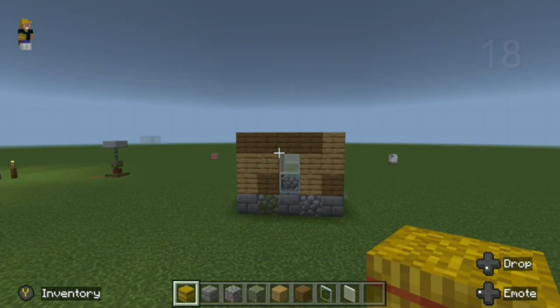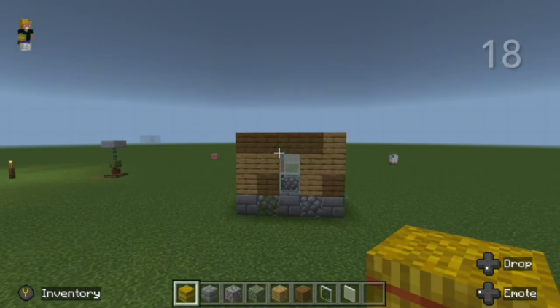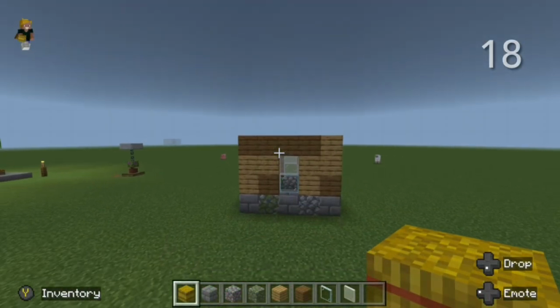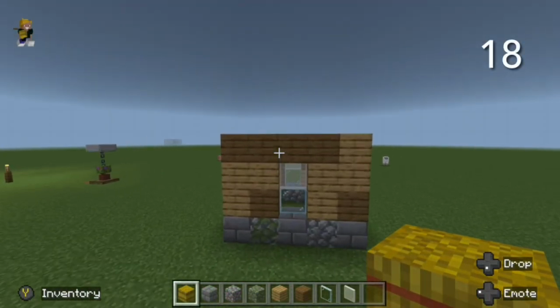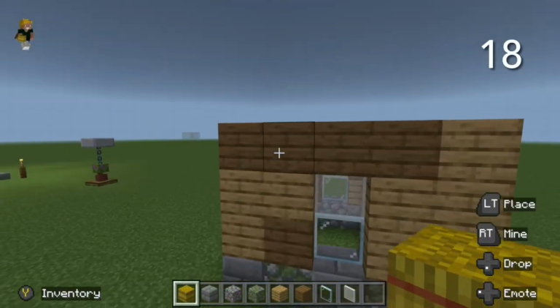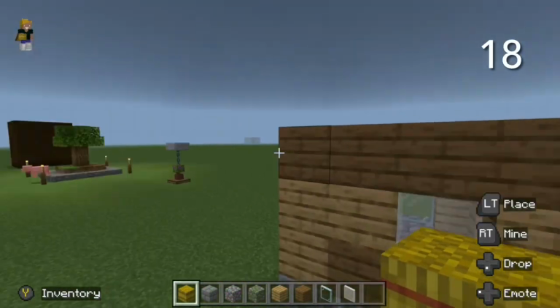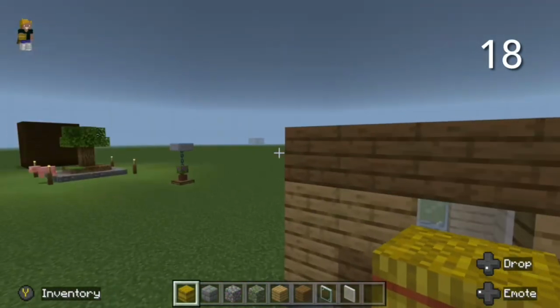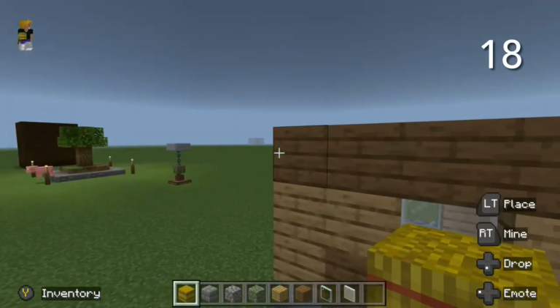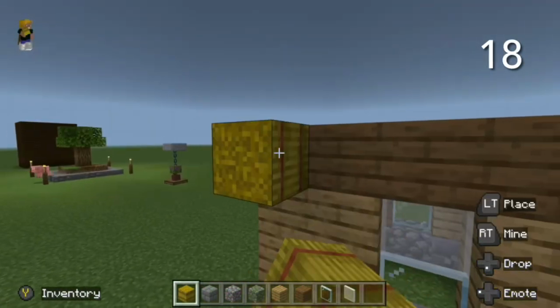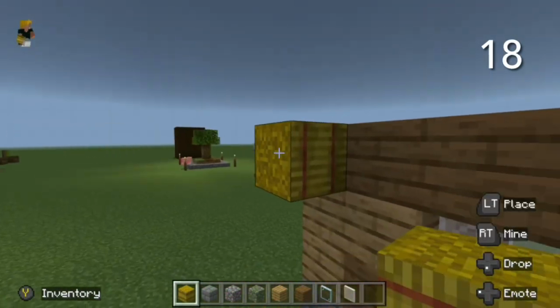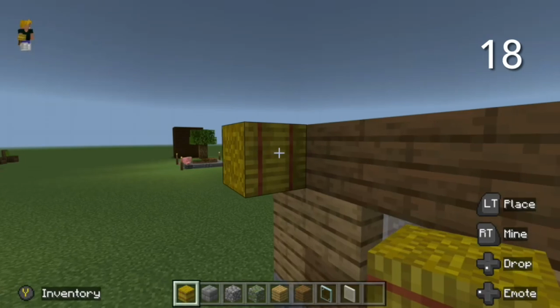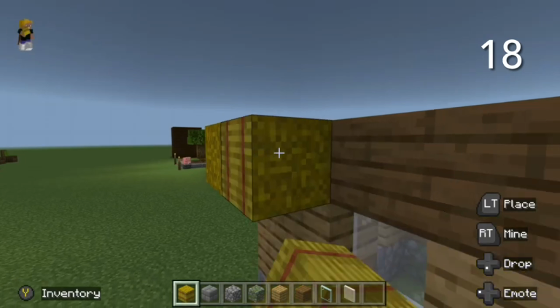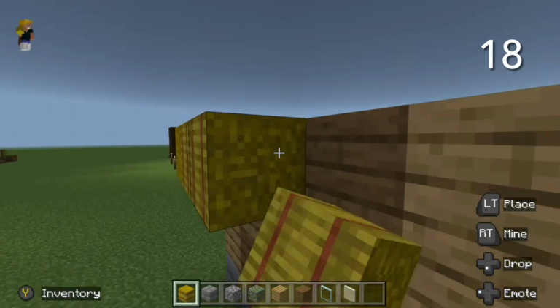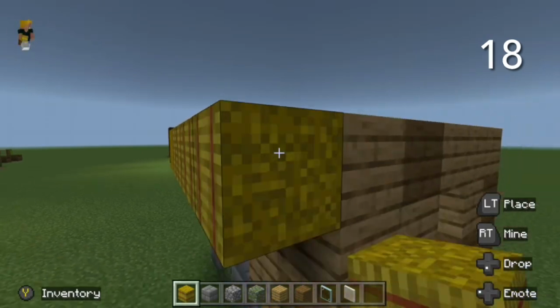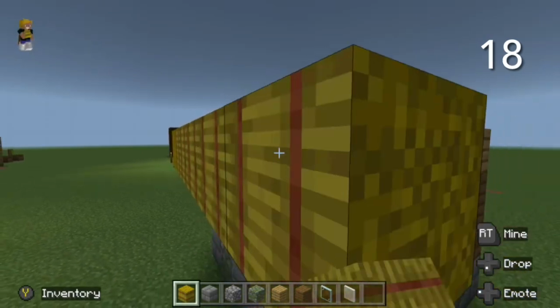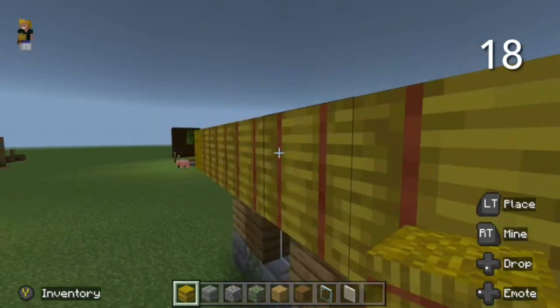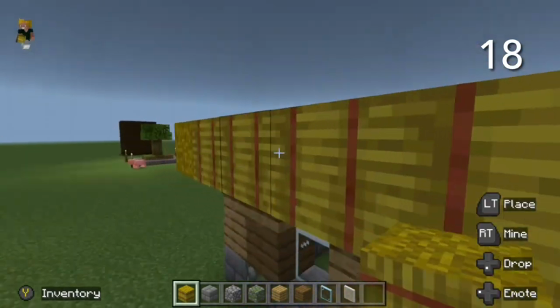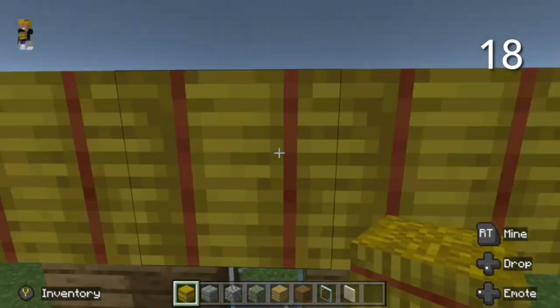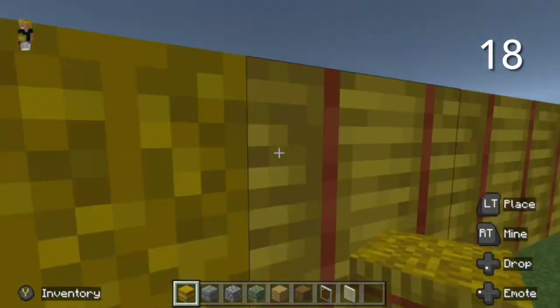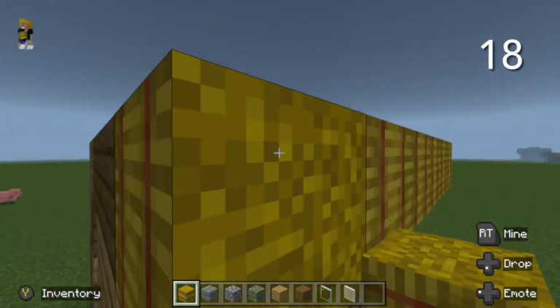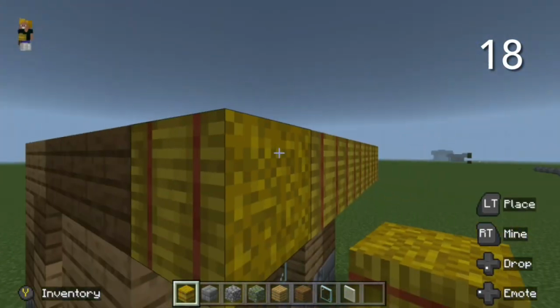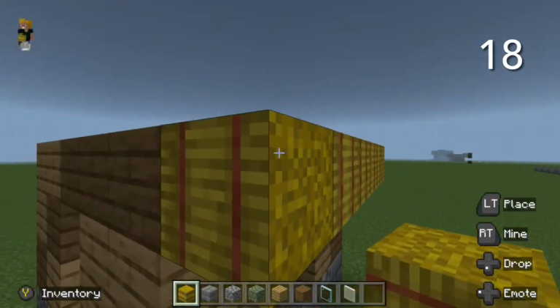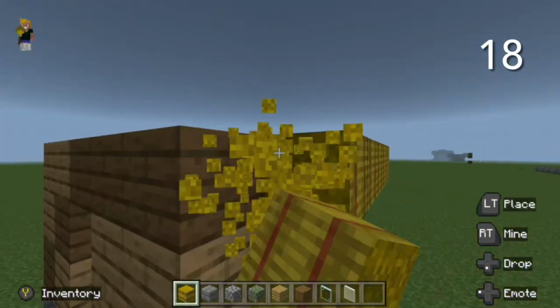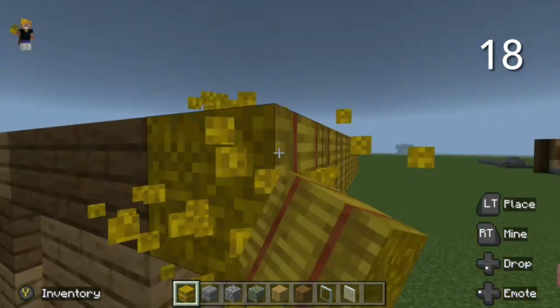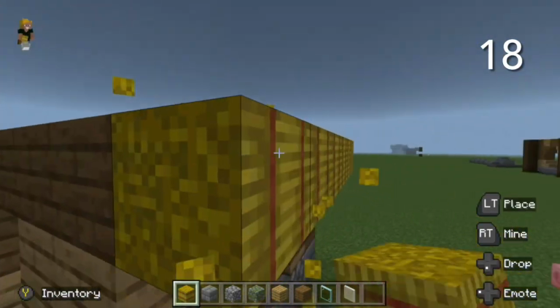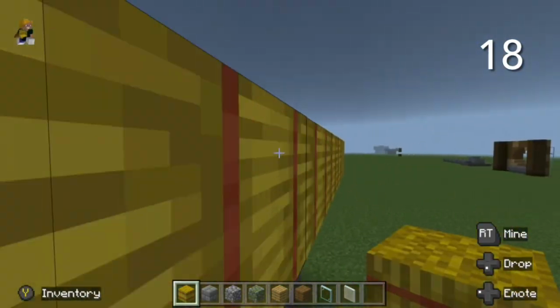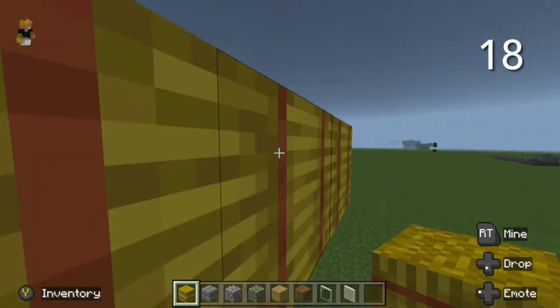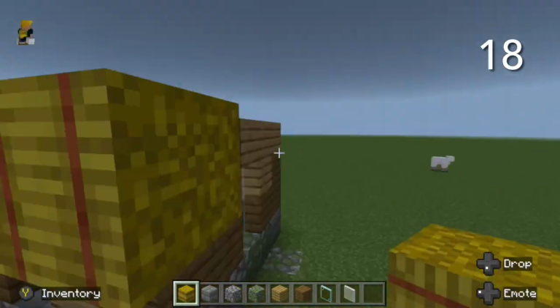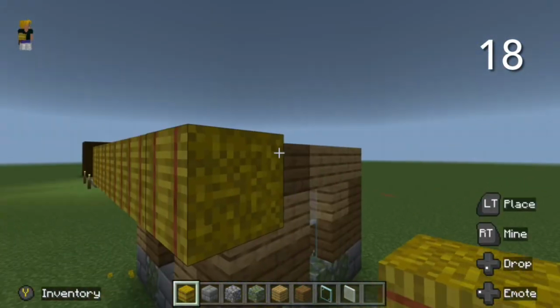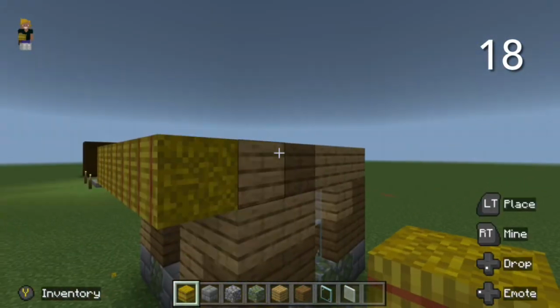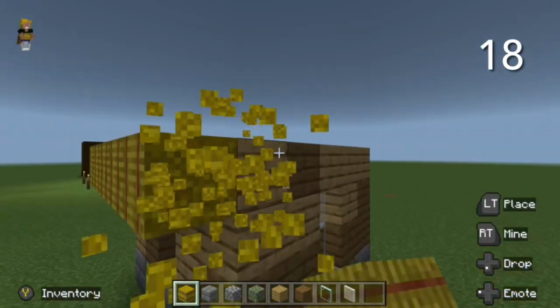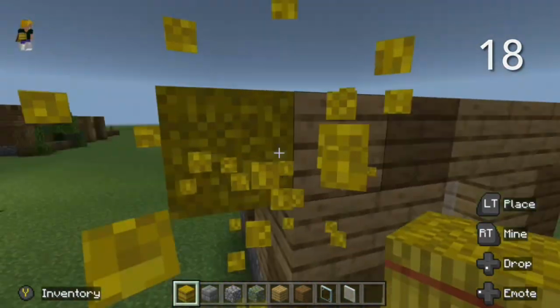Hay bales can be used as a thatched sort of roof. It actually looks very nice, although if you are in survival it is quite expensive.